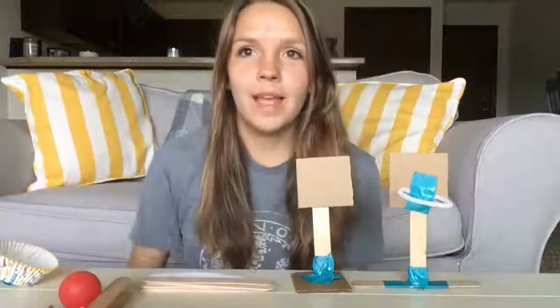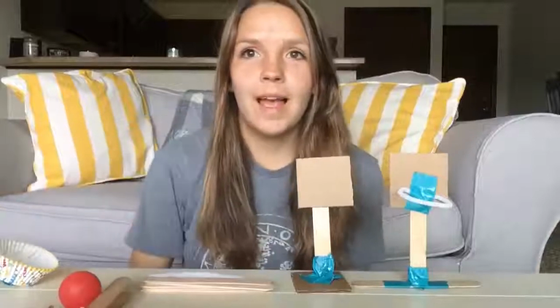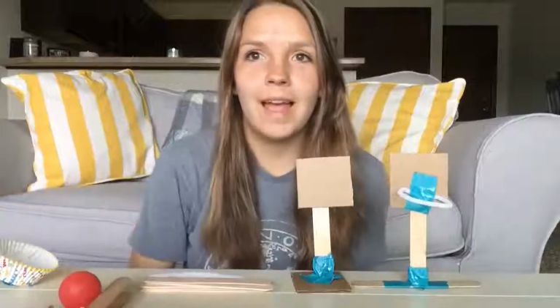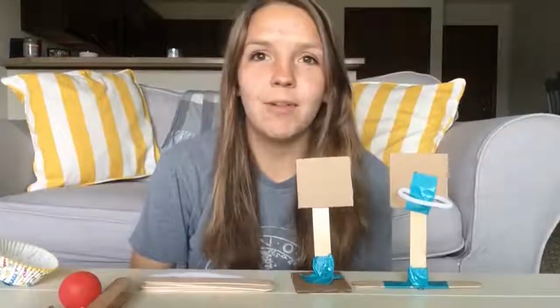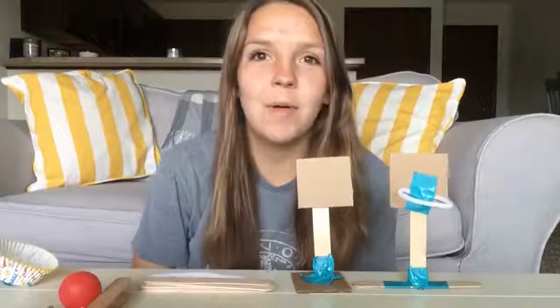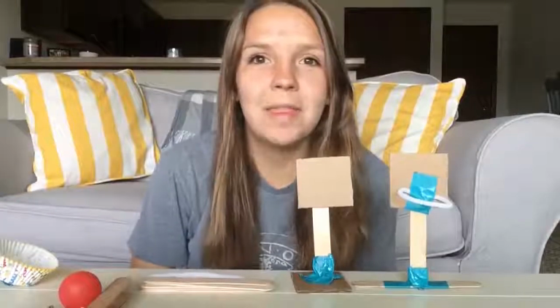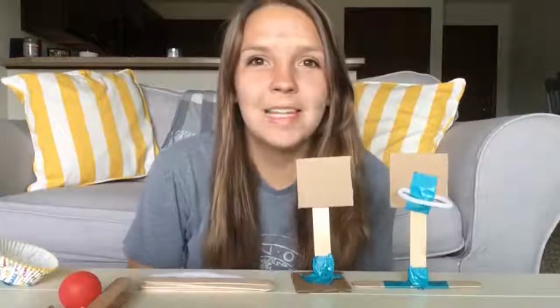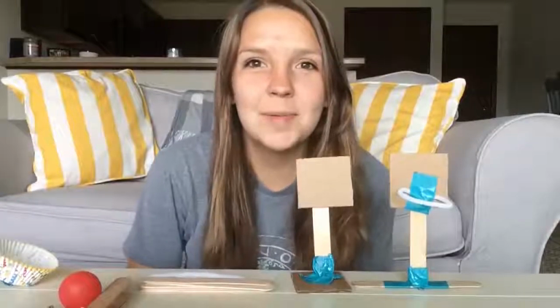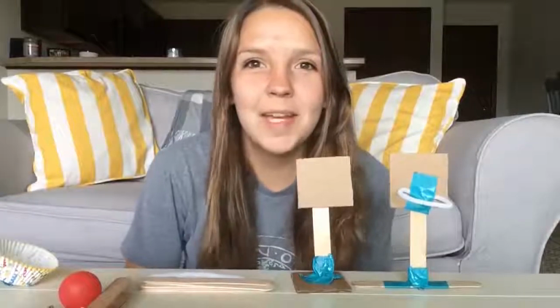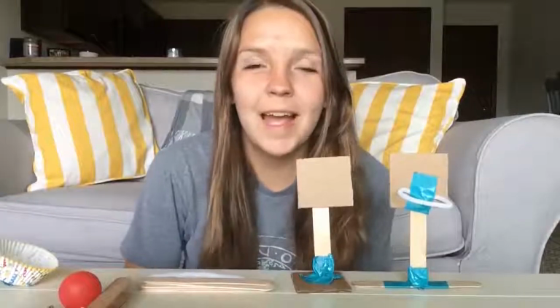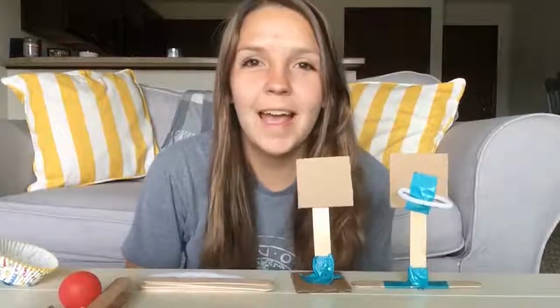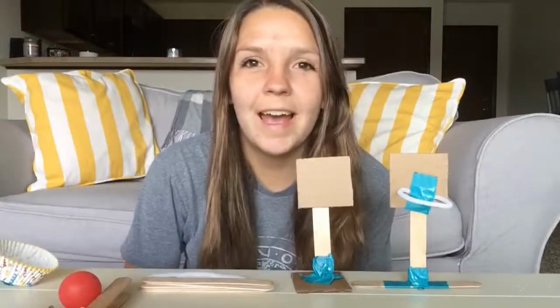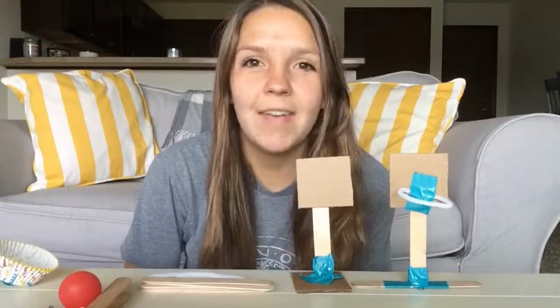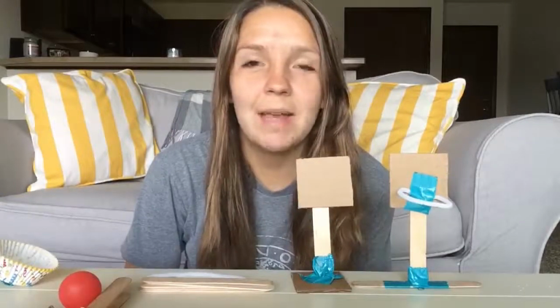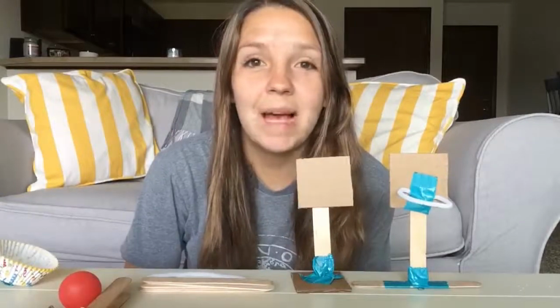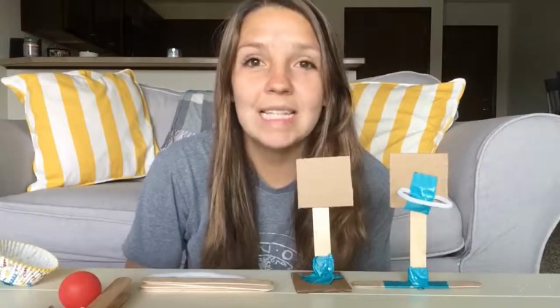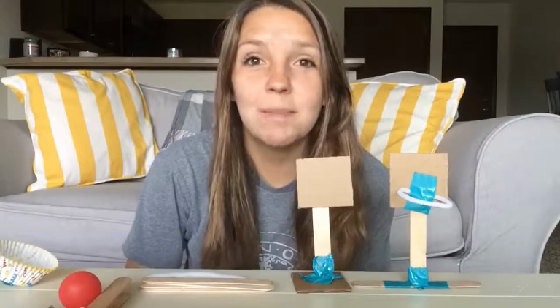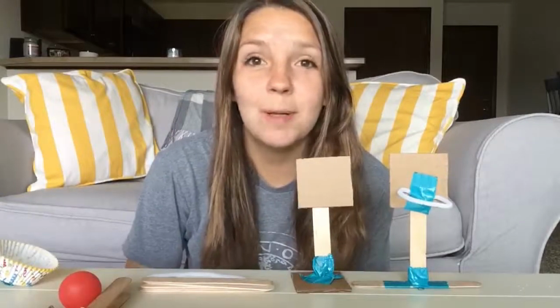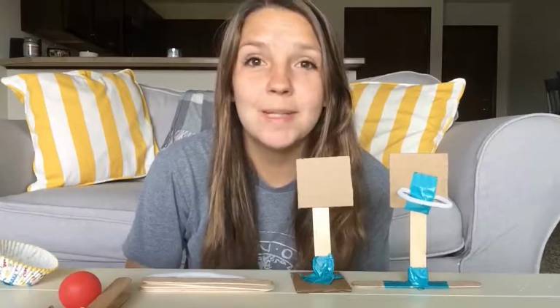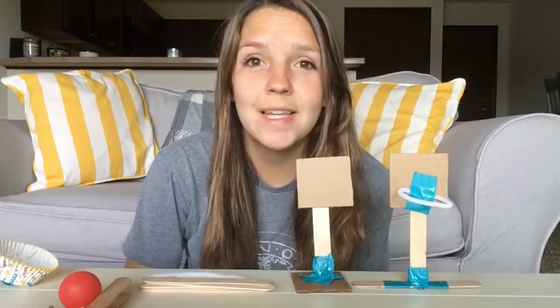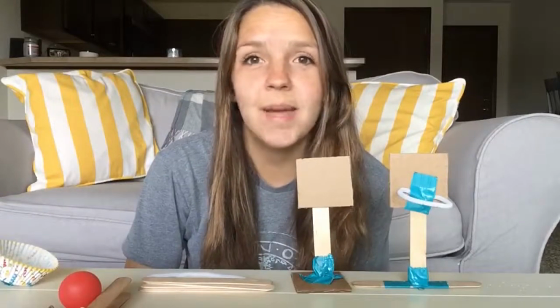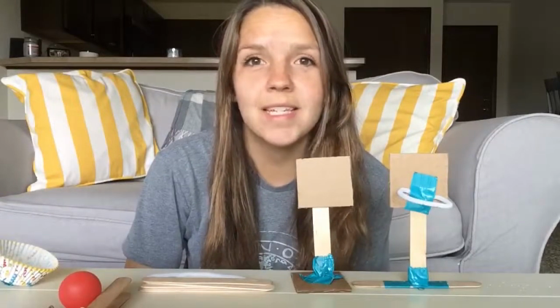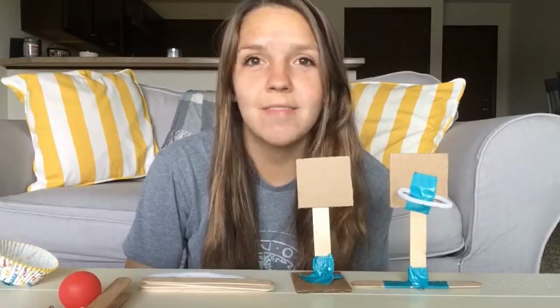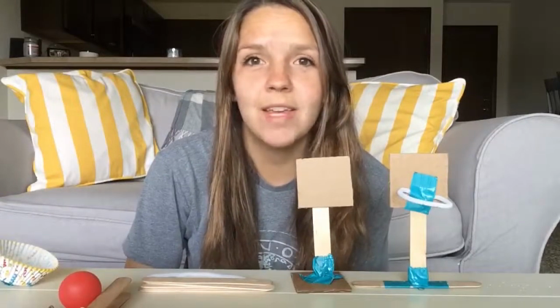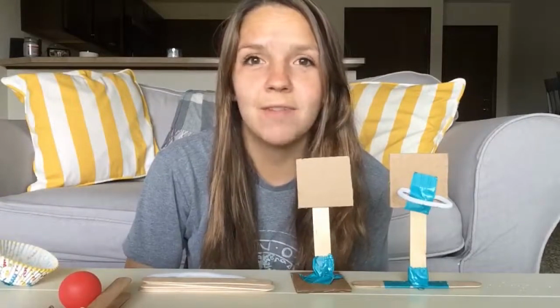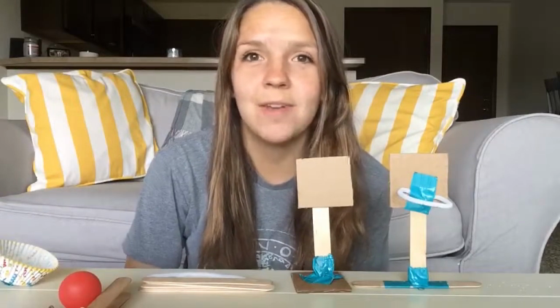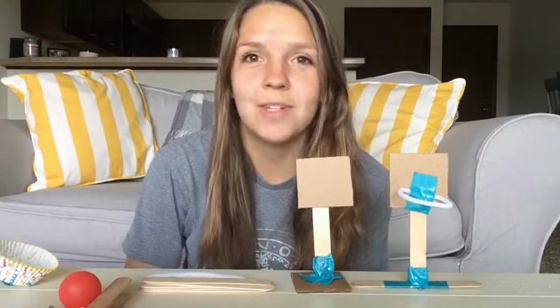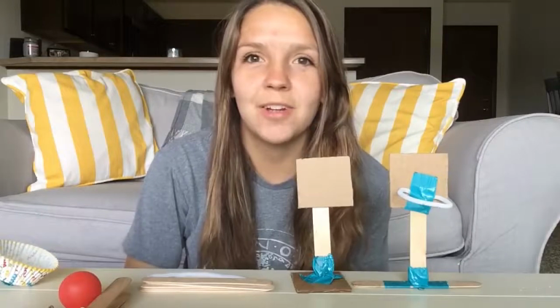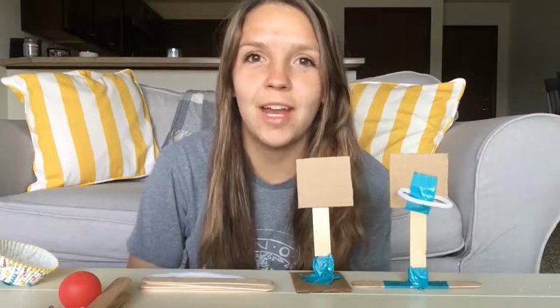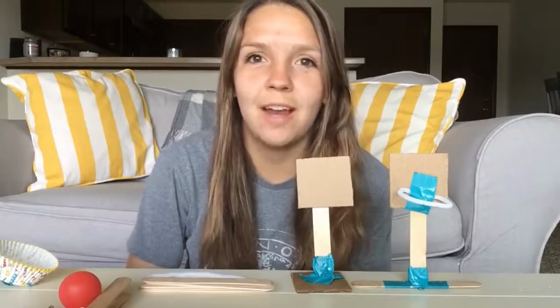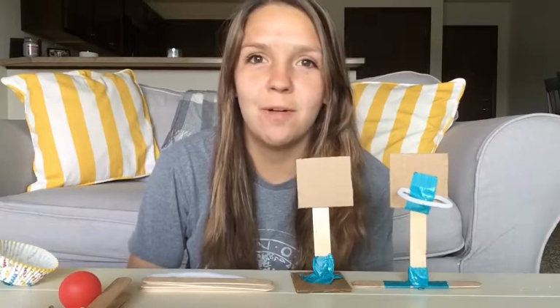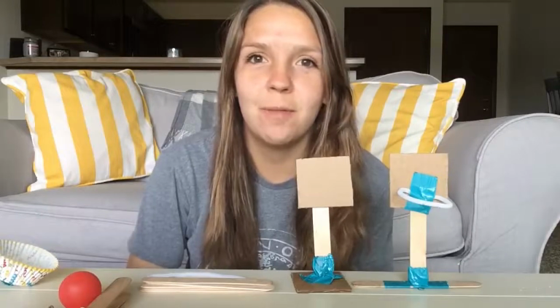Hi everyone, this week I have a basketball STEAM activity for you to create at home.